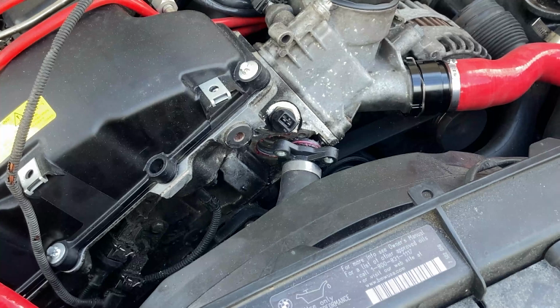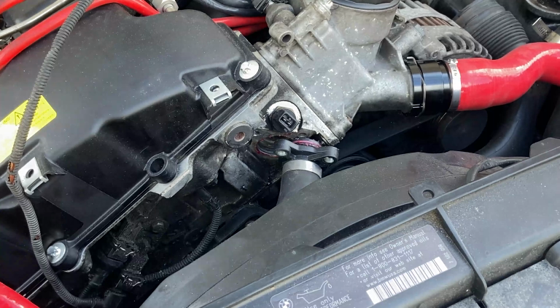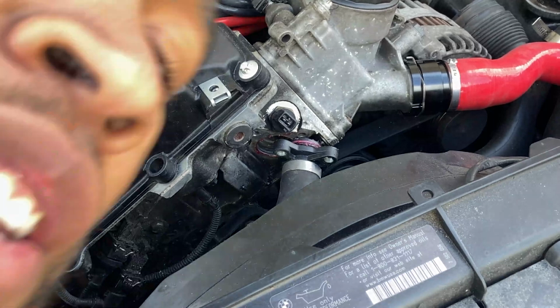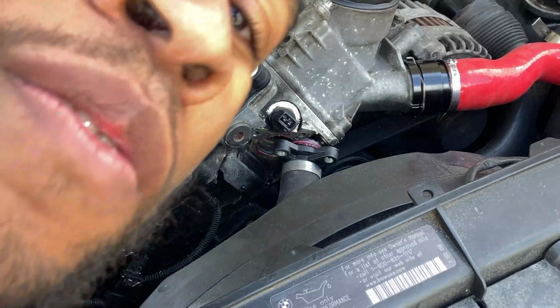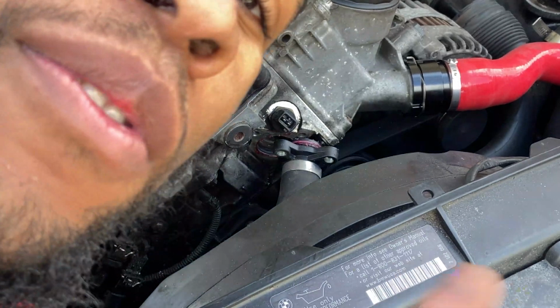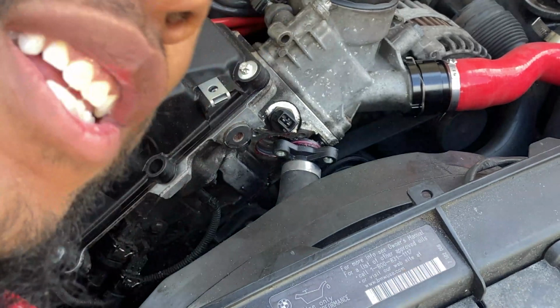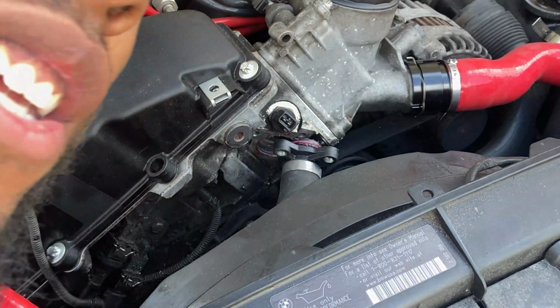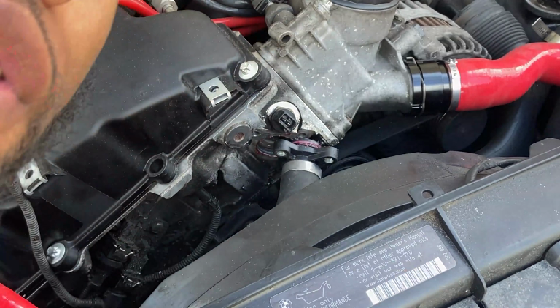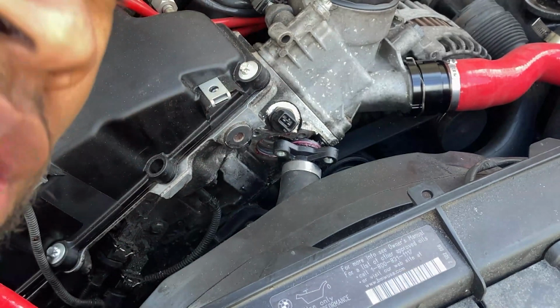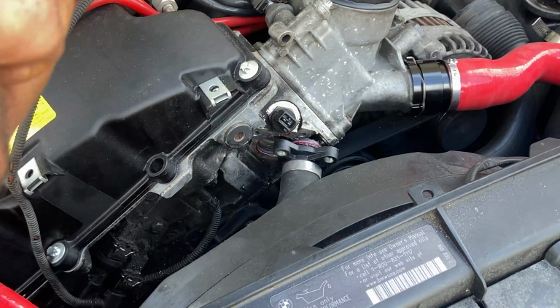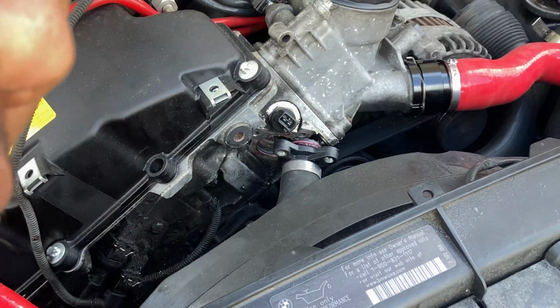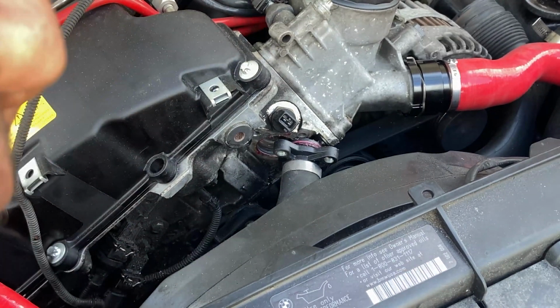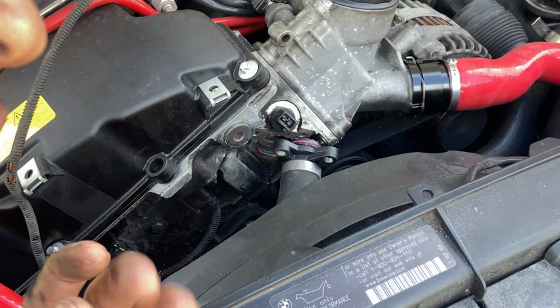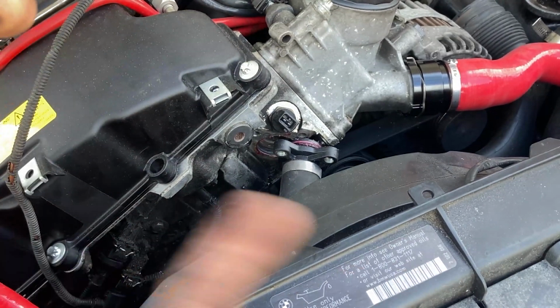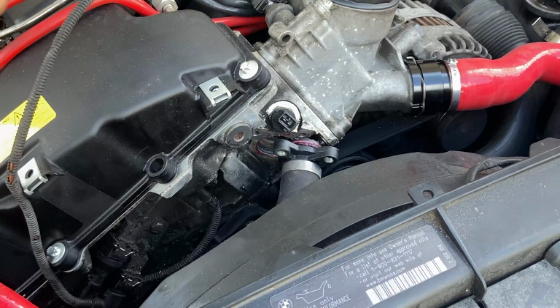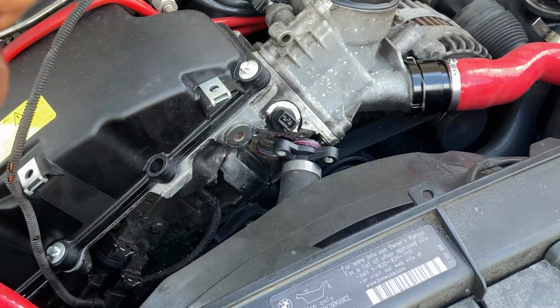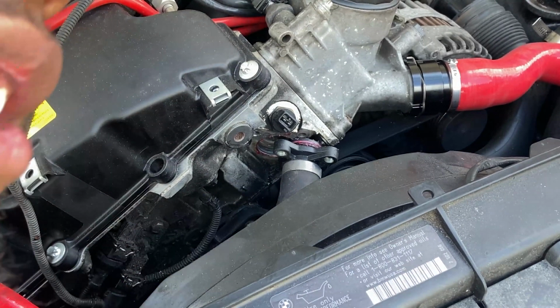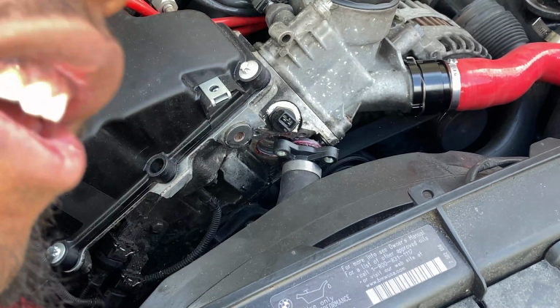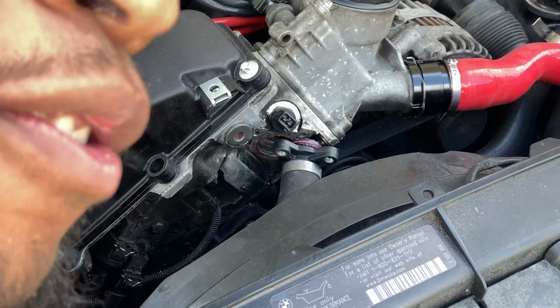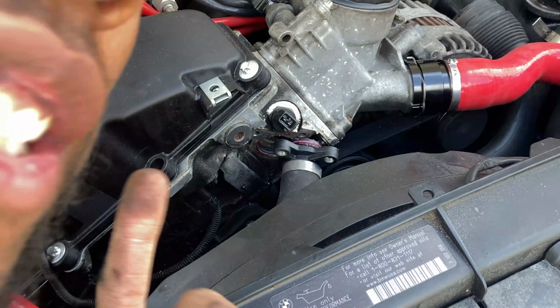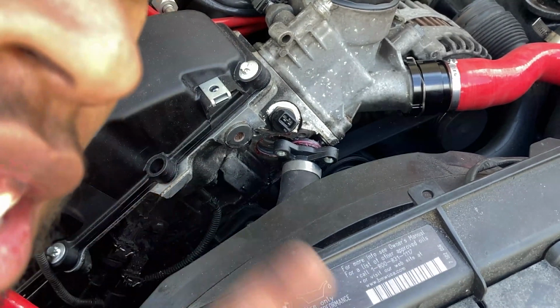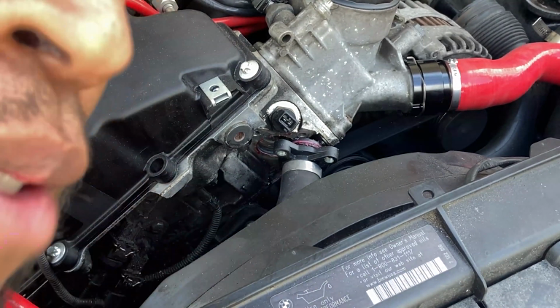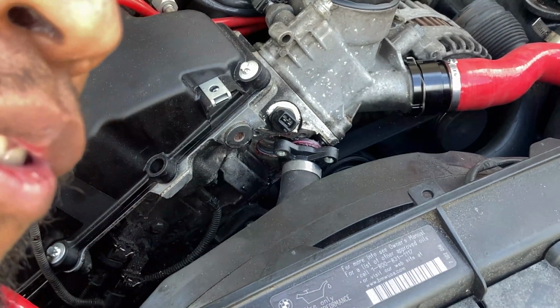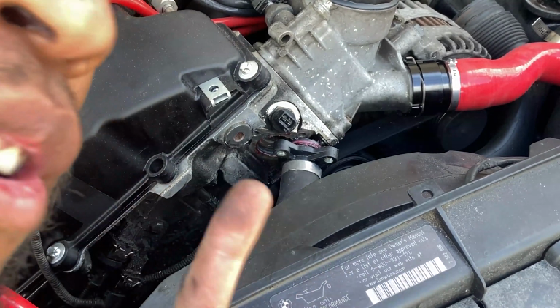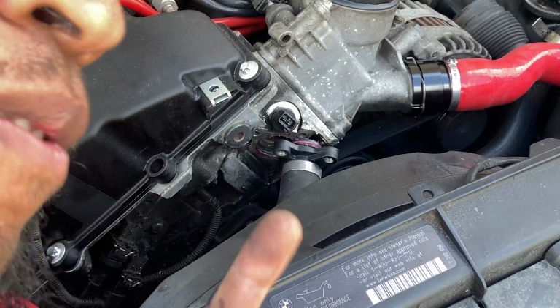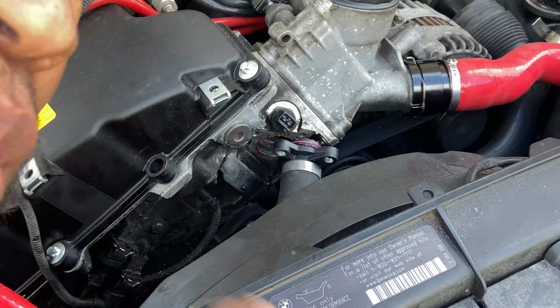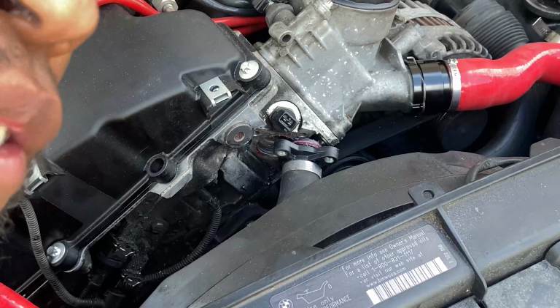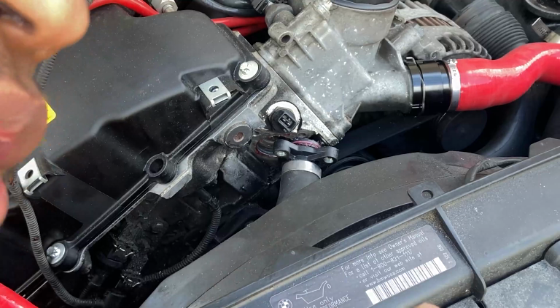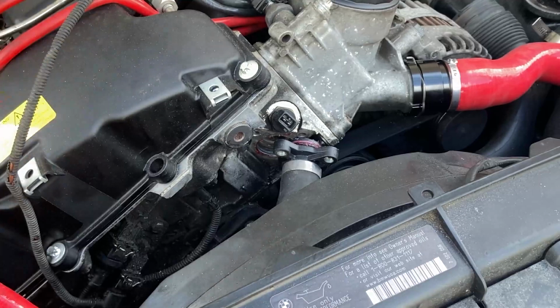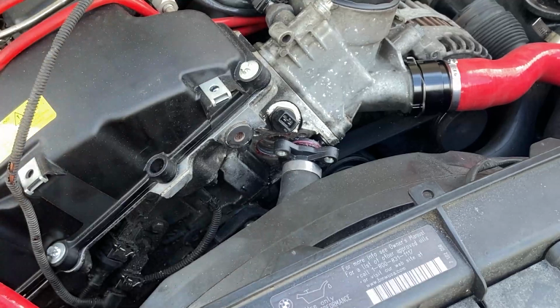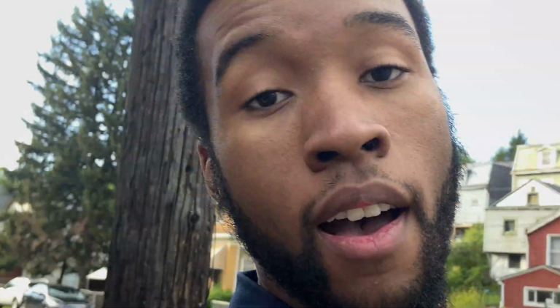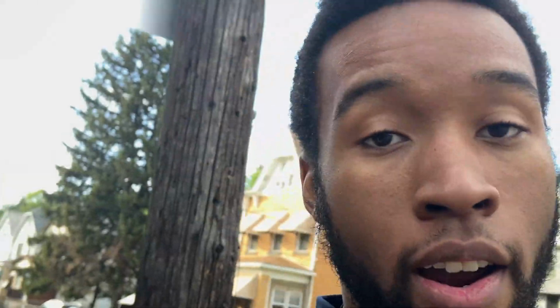Side note — the red stuff is assembly lube. Didn't want to tear that O-ring. Did it before. Wasn't a fun thing.